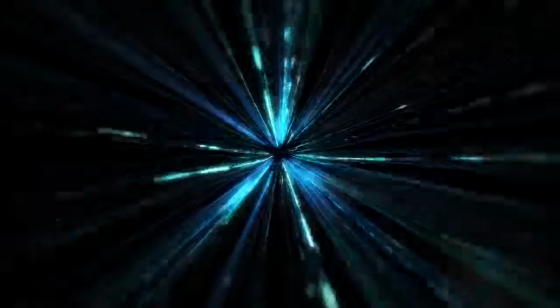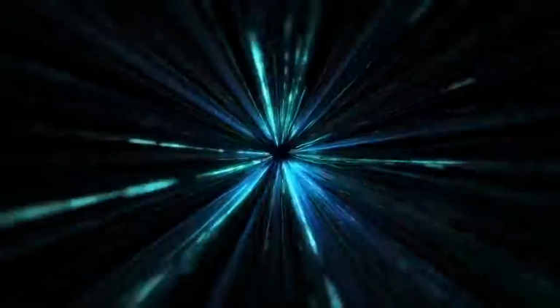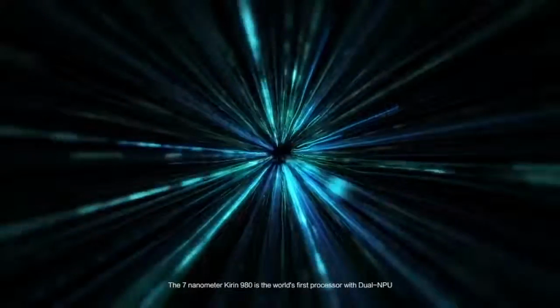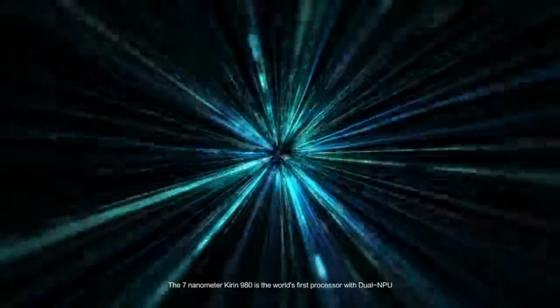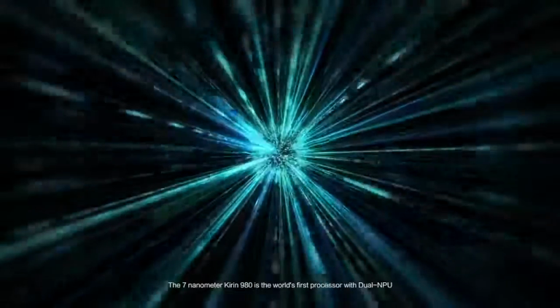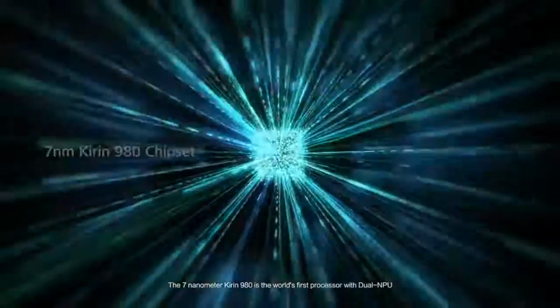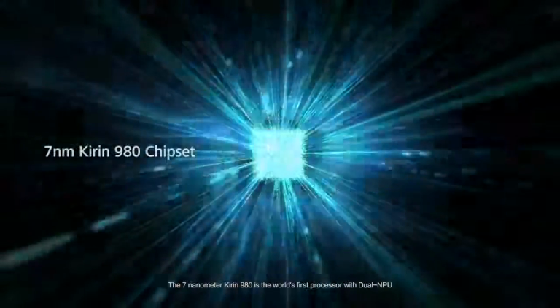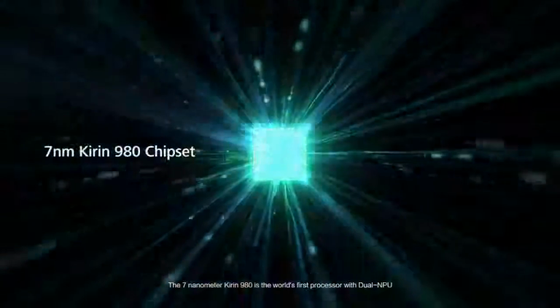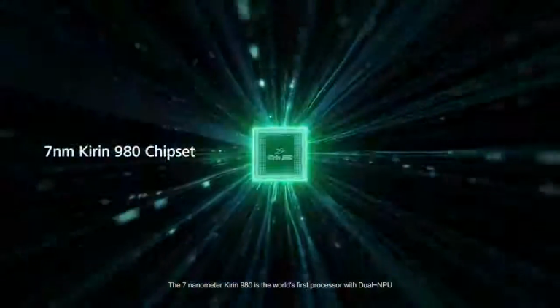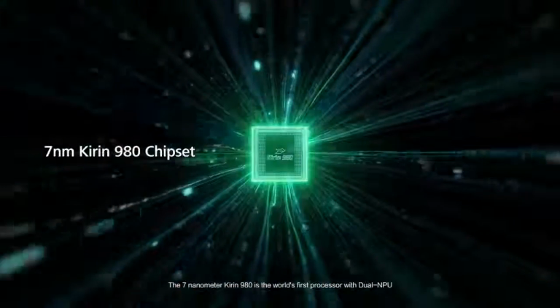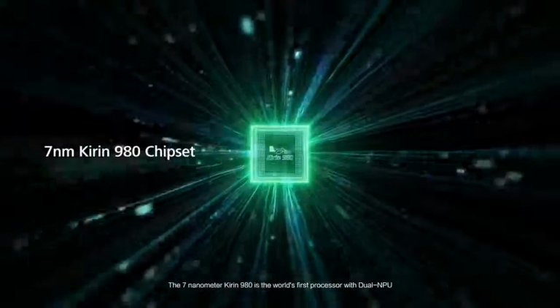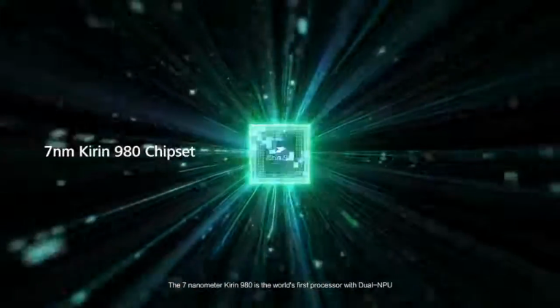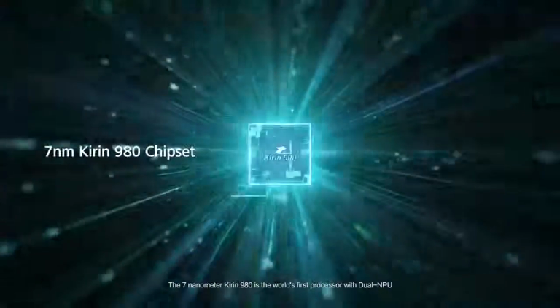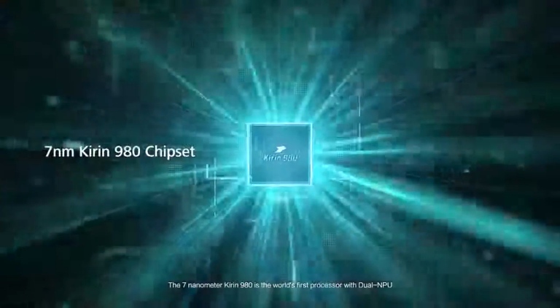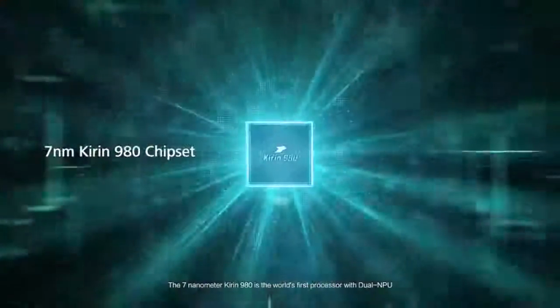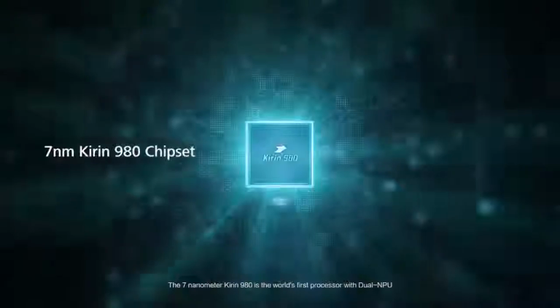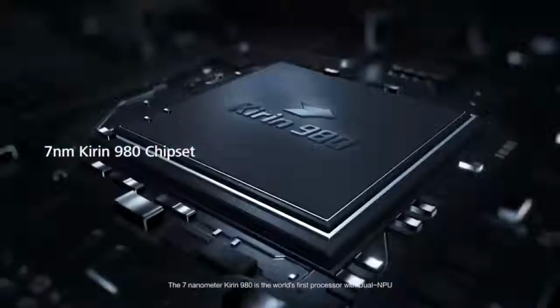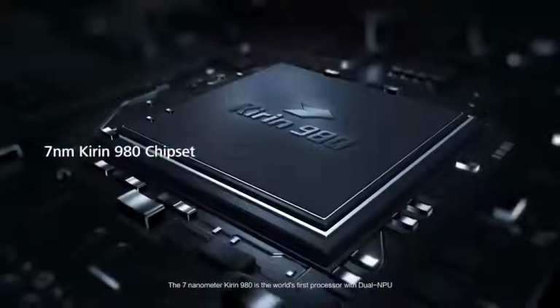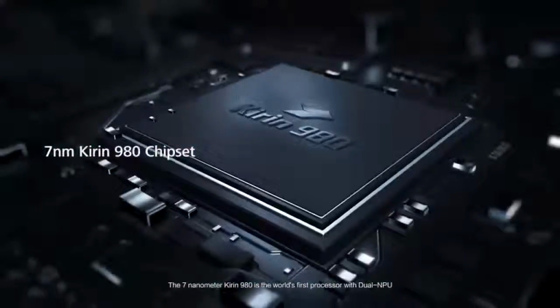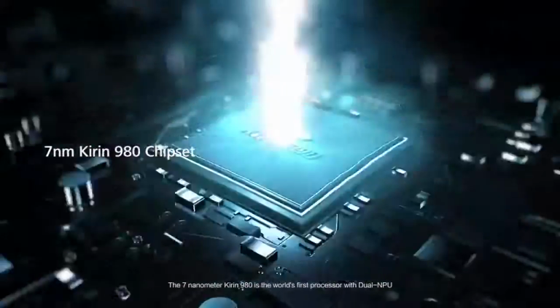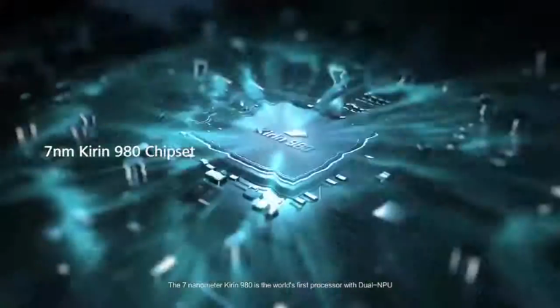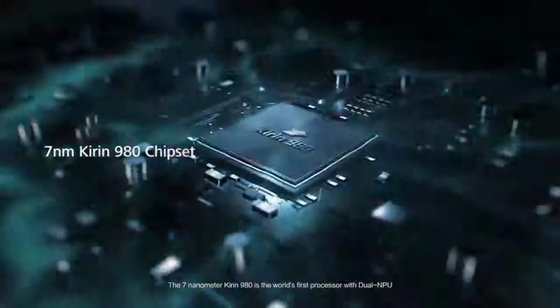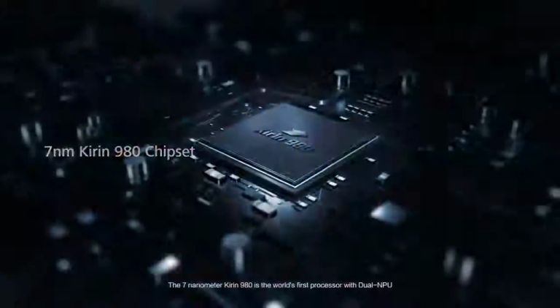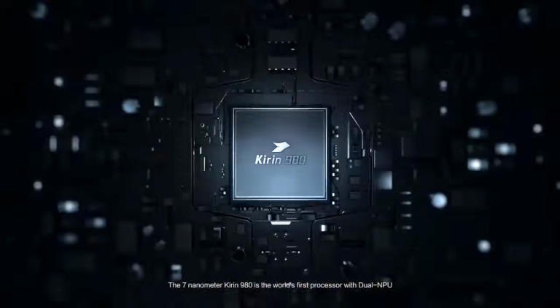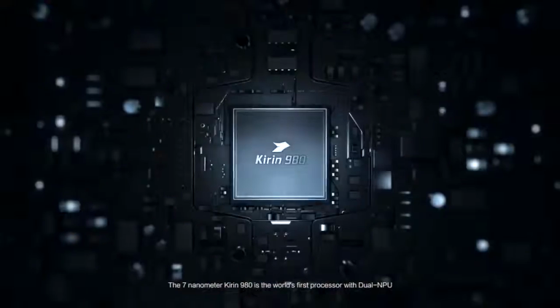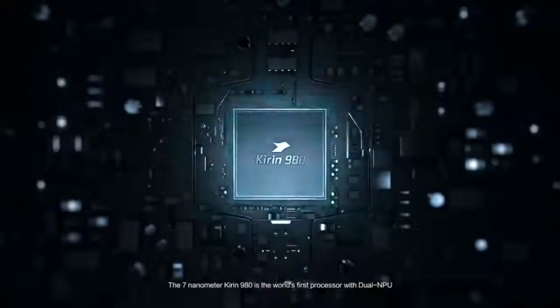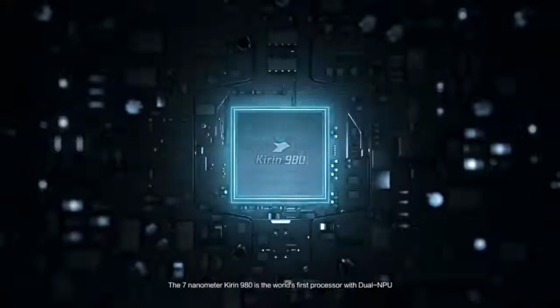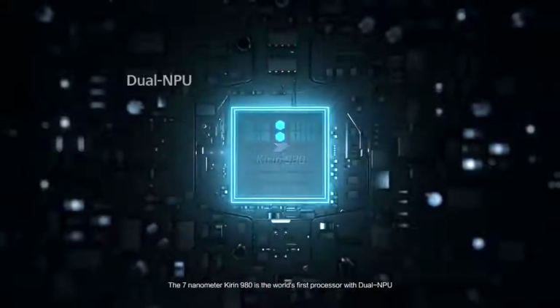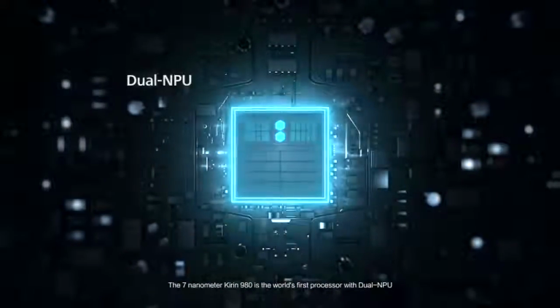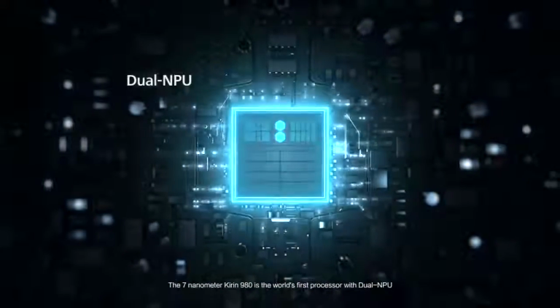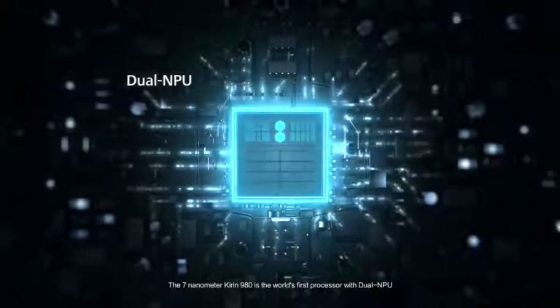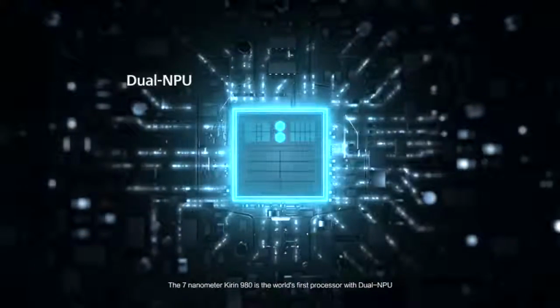The 7 nanometer Kirin 980 is the world's first processor with dual NPU.